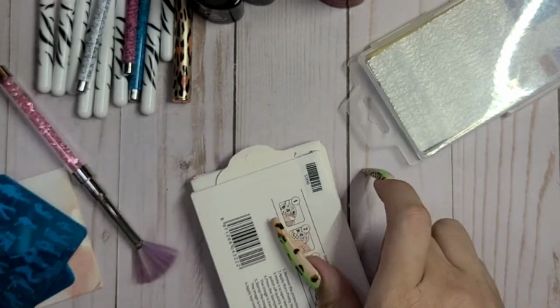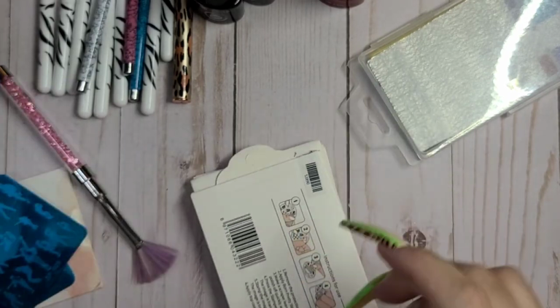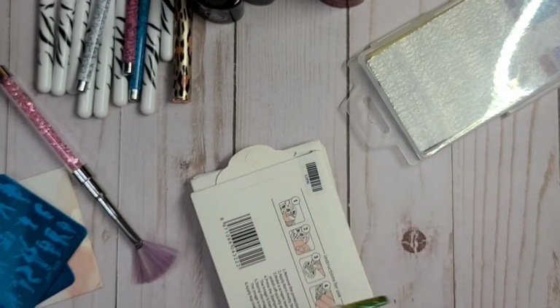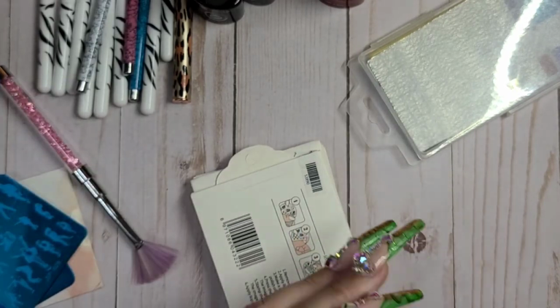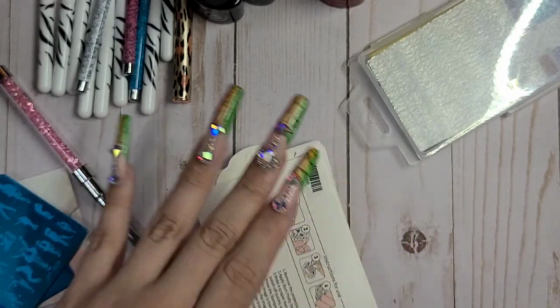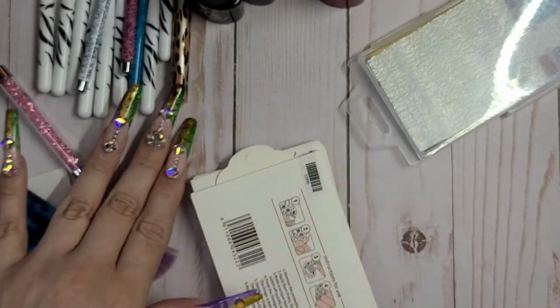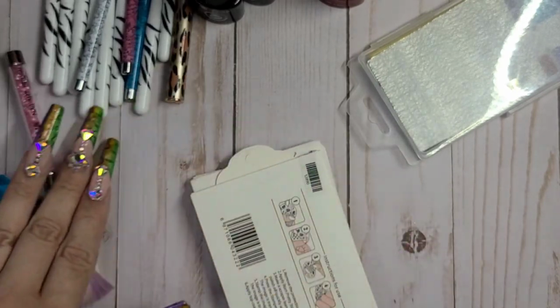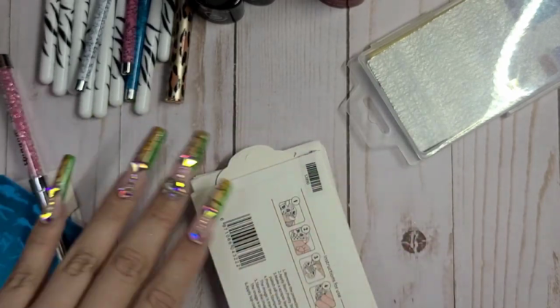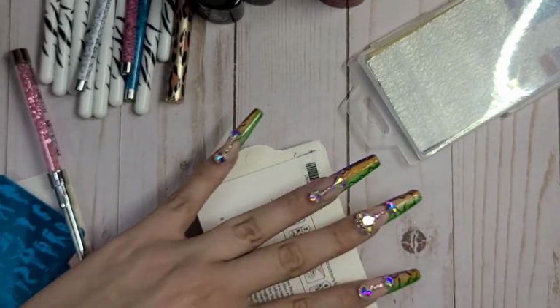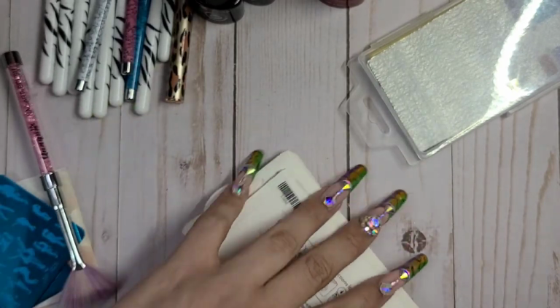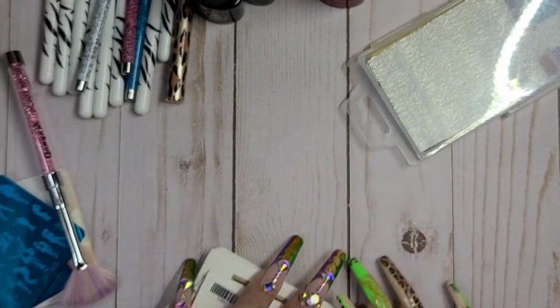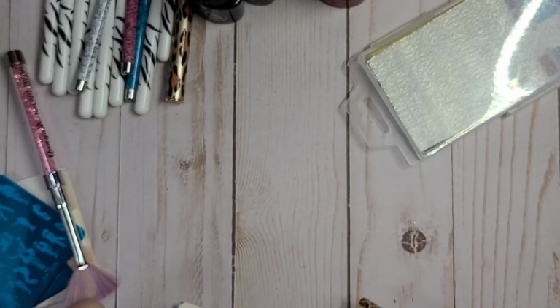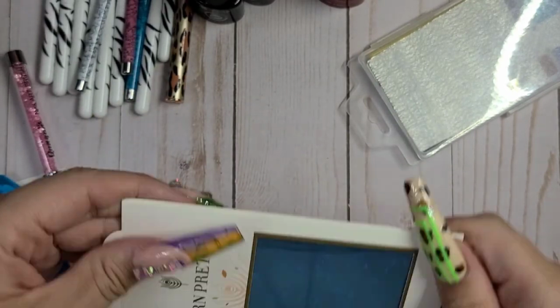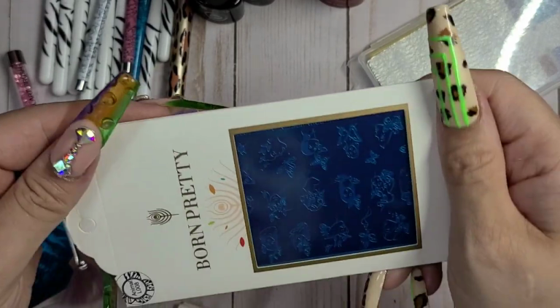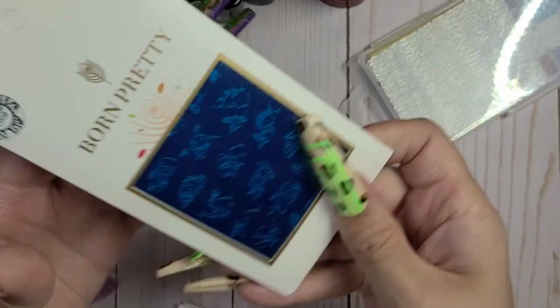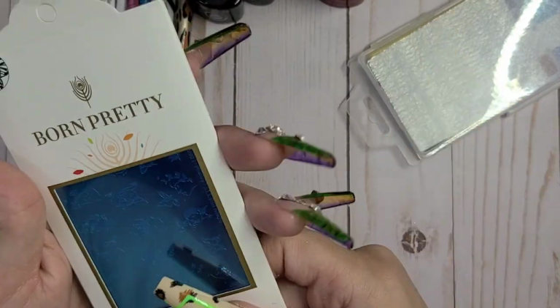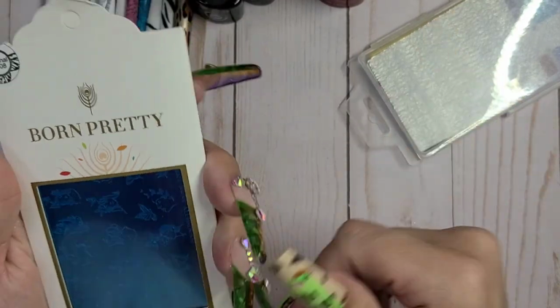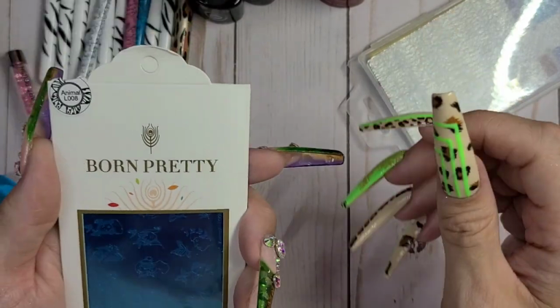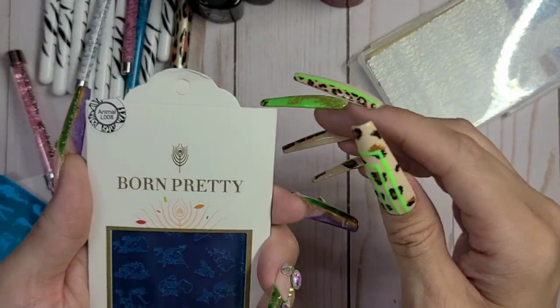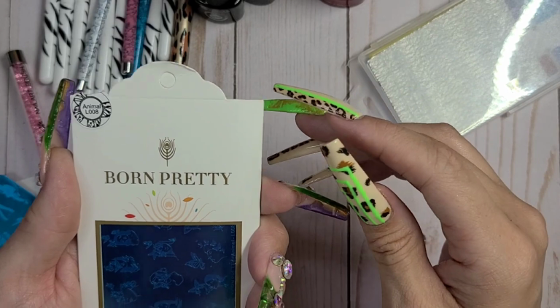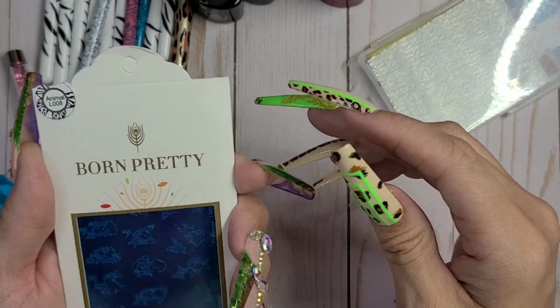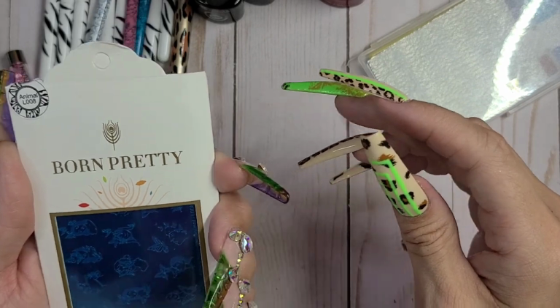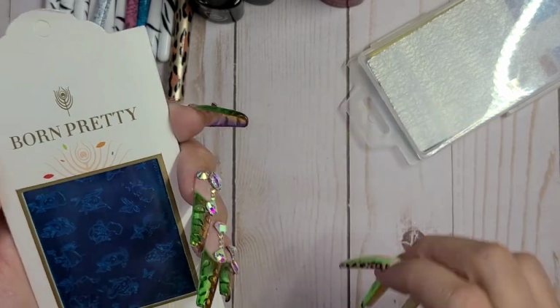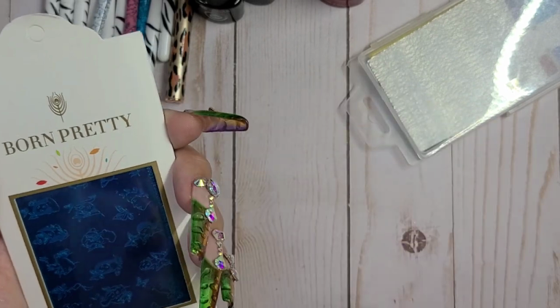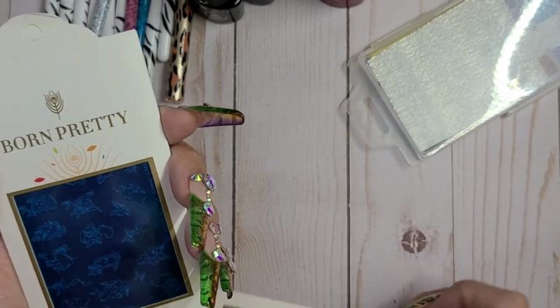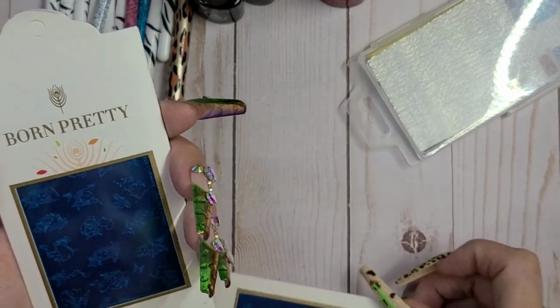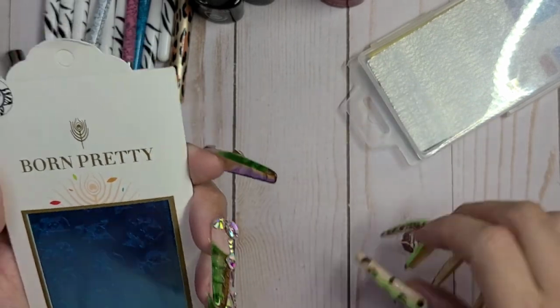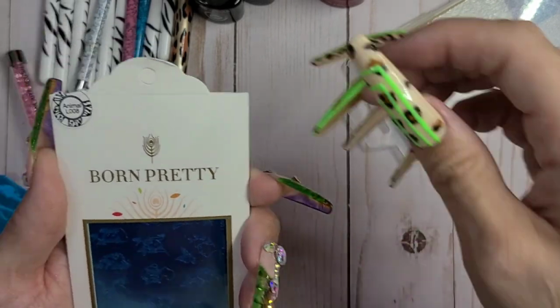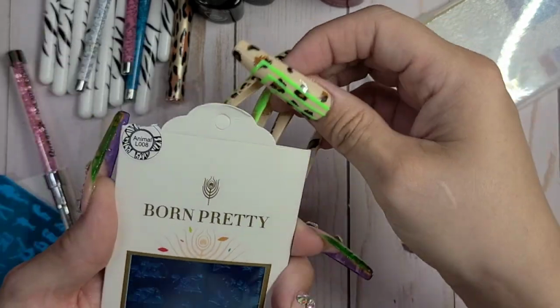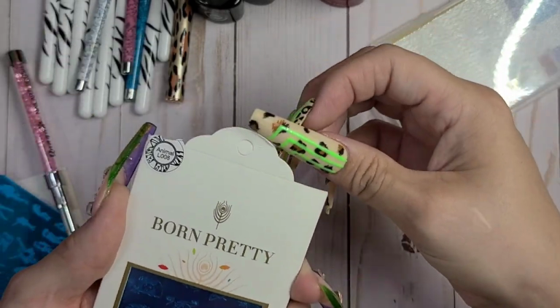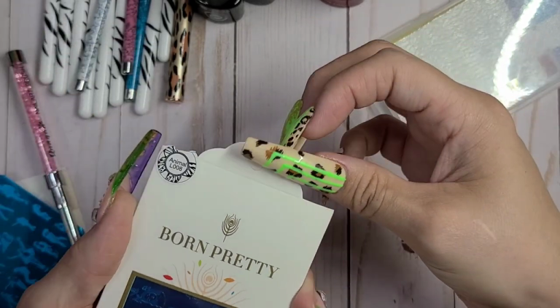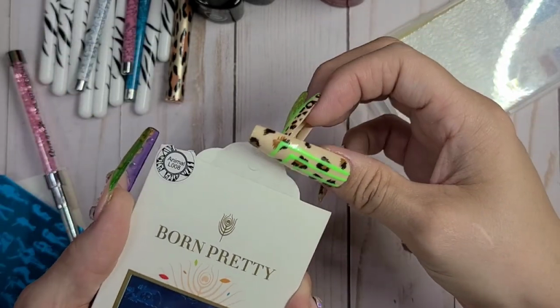Again, more stamping plates! I went stamping crazy. These were all Born Pretty.